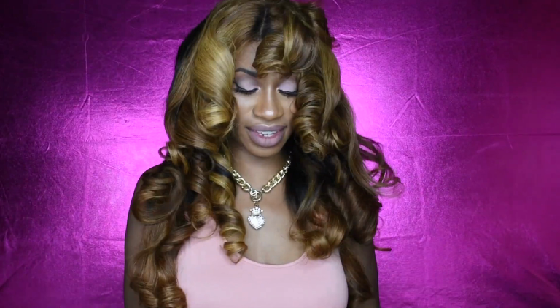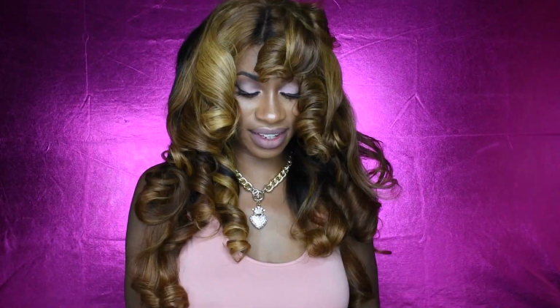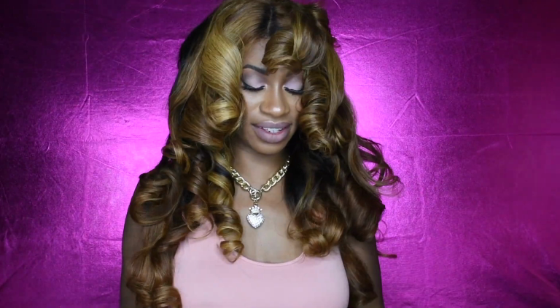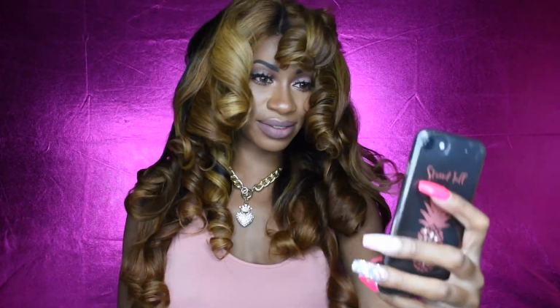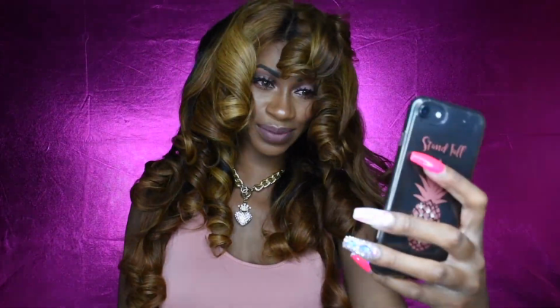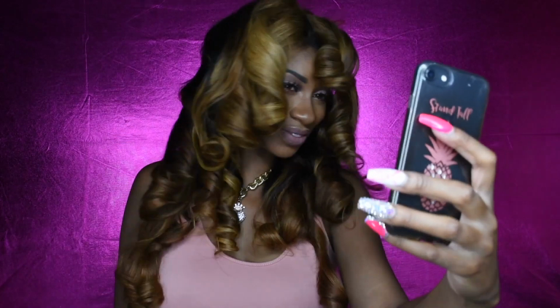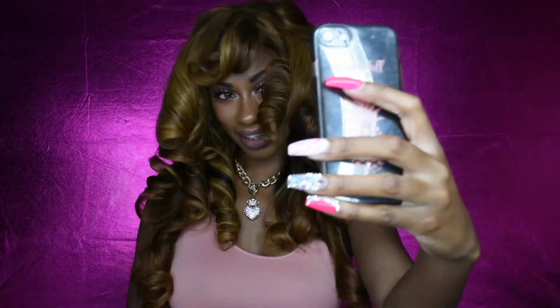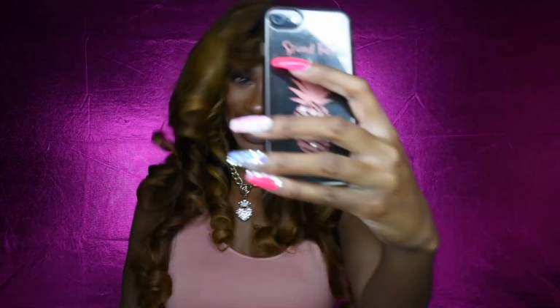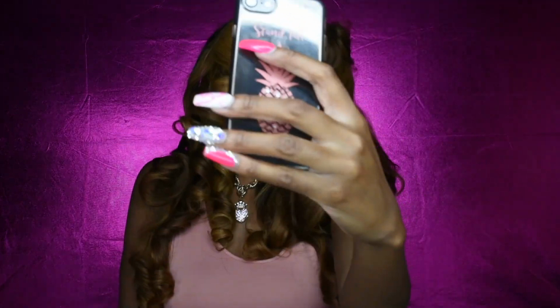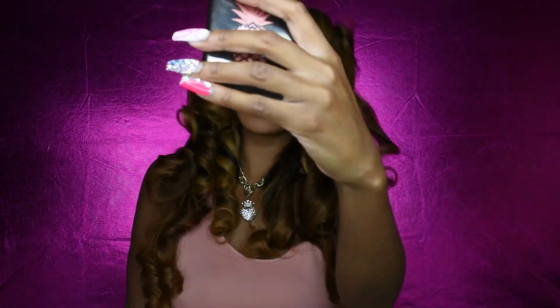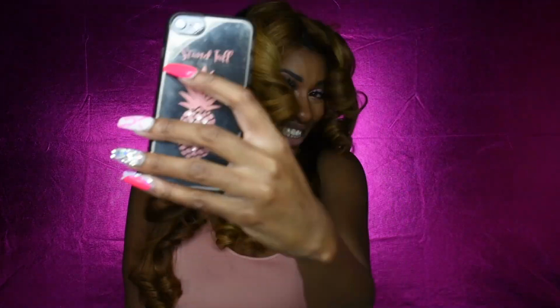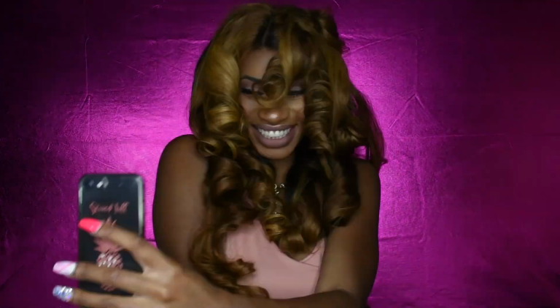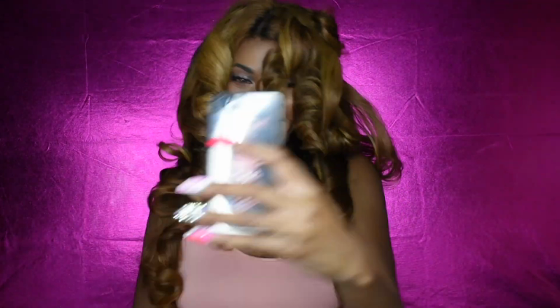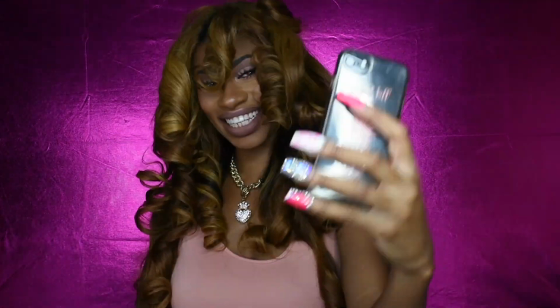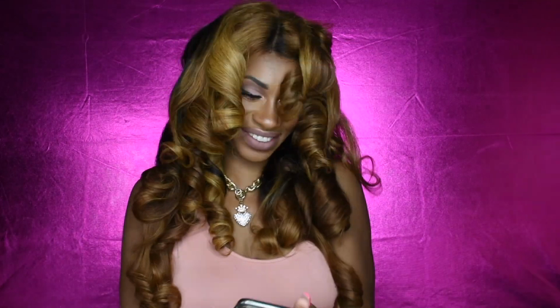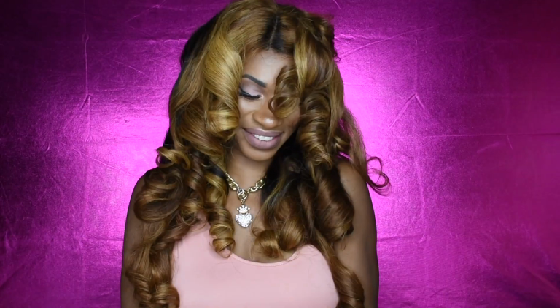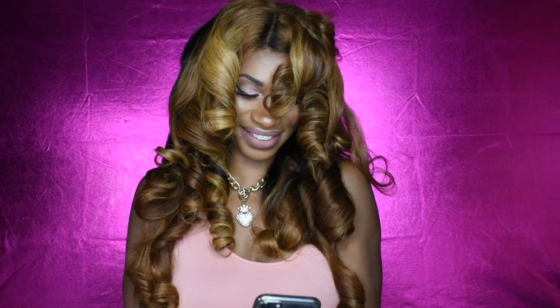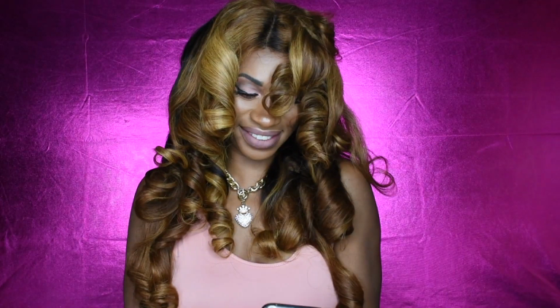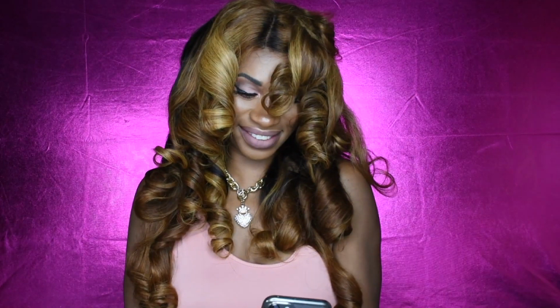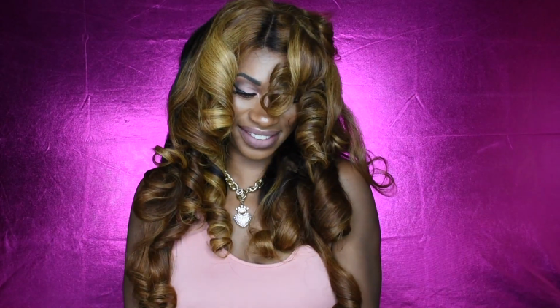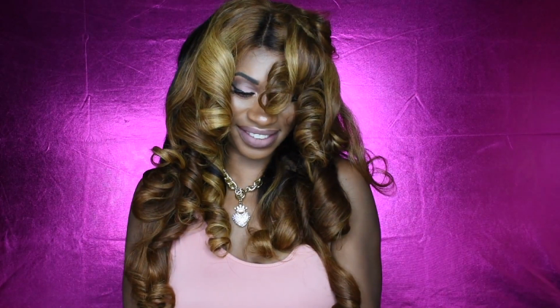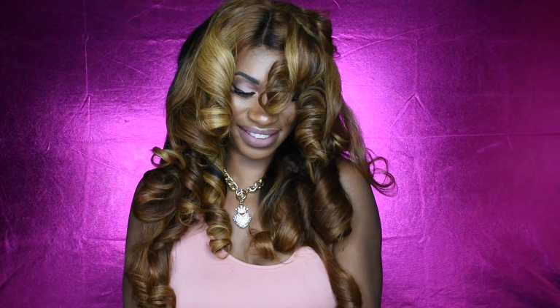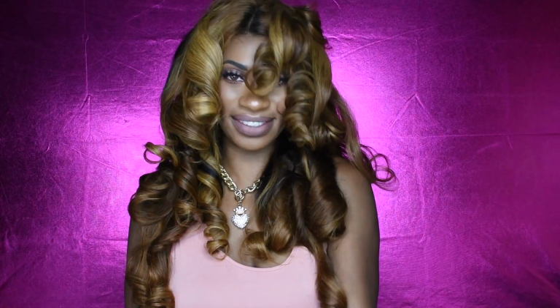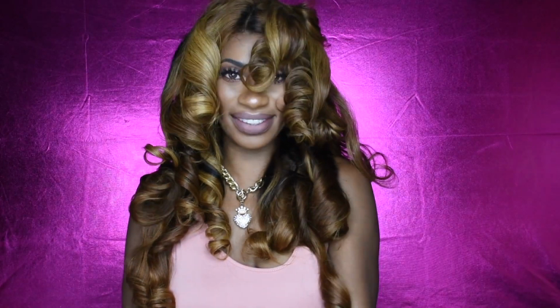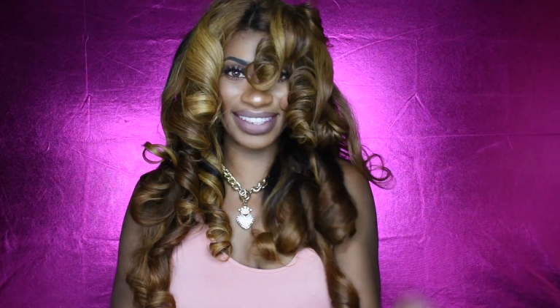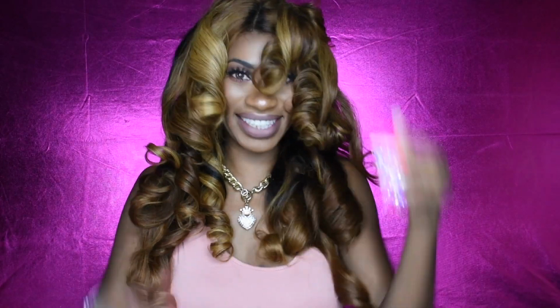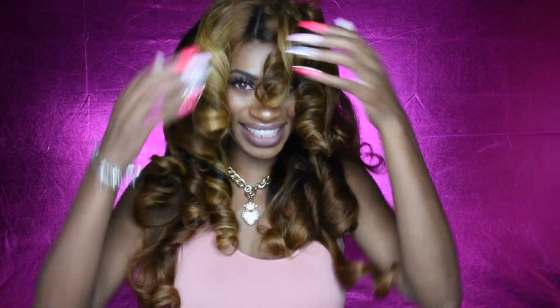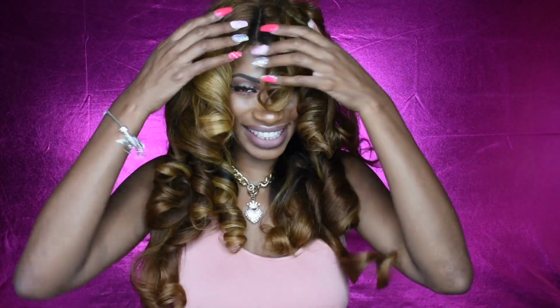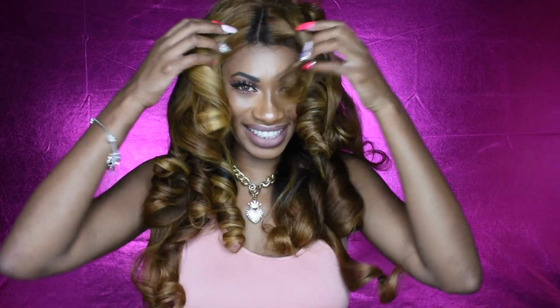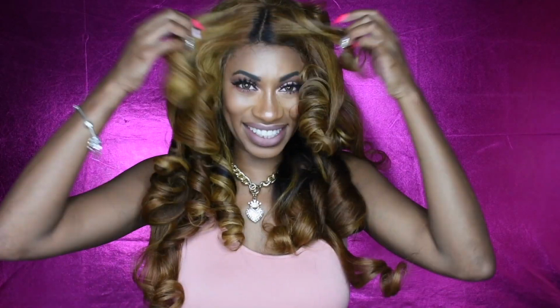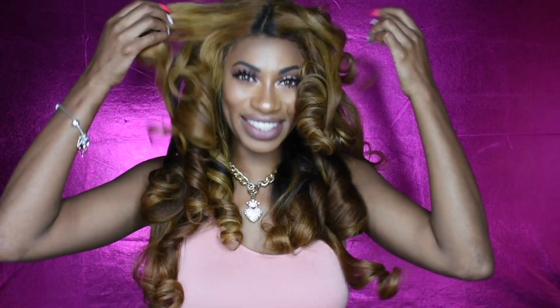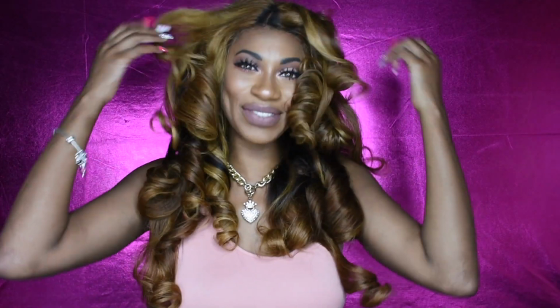Of course I had to take my selfies. Make sure you're following me on Instagram and Facebook where you can find out about my styles before everyone else.